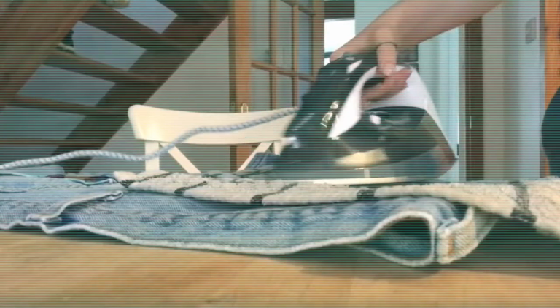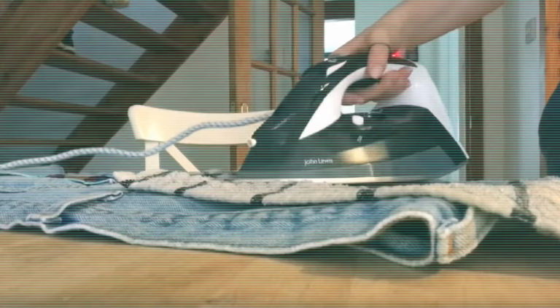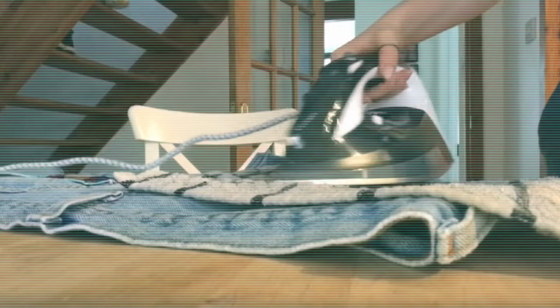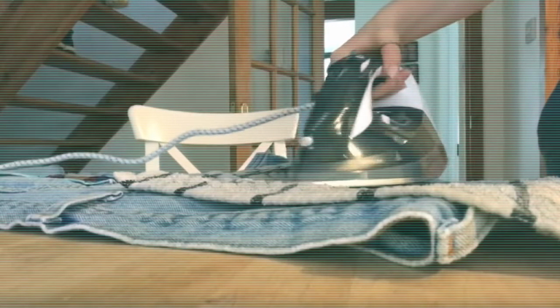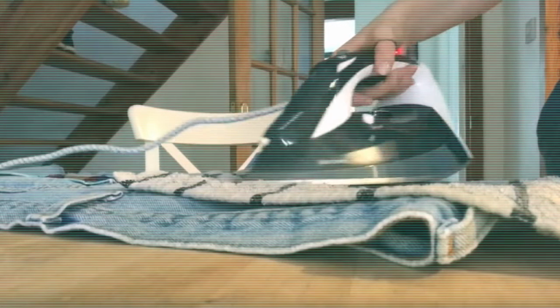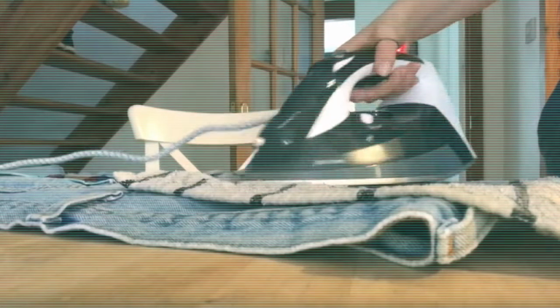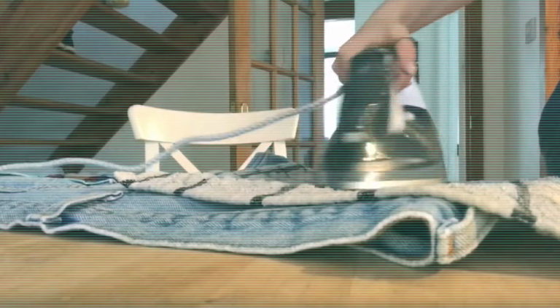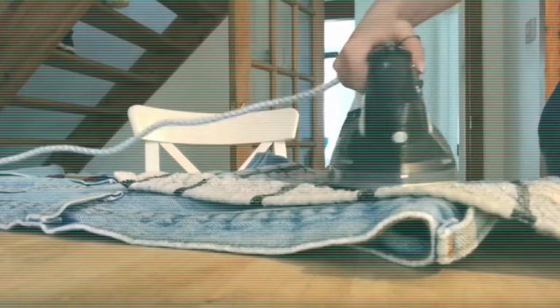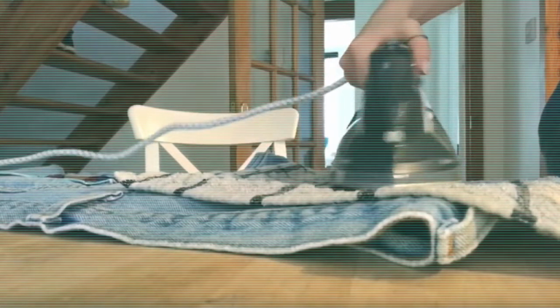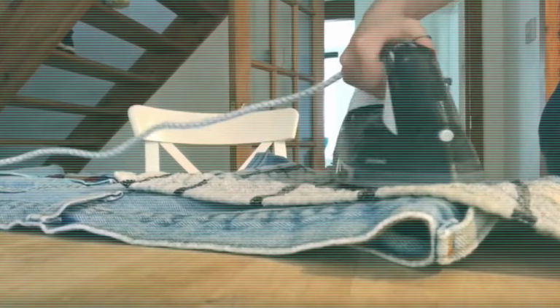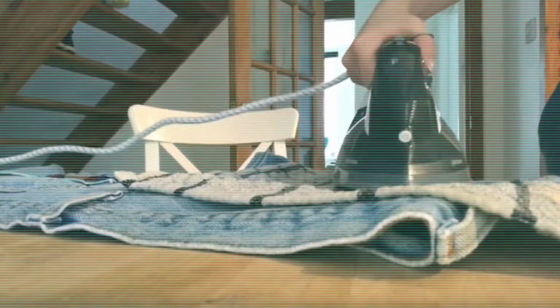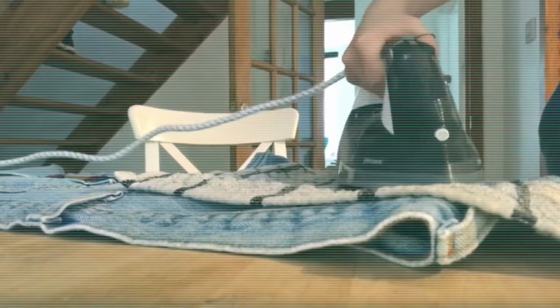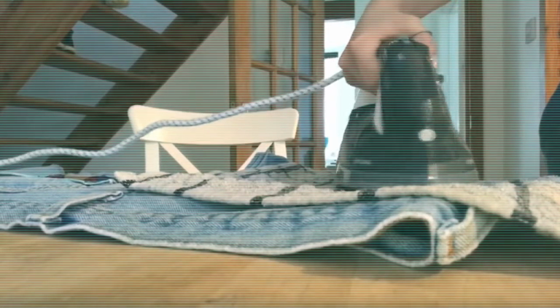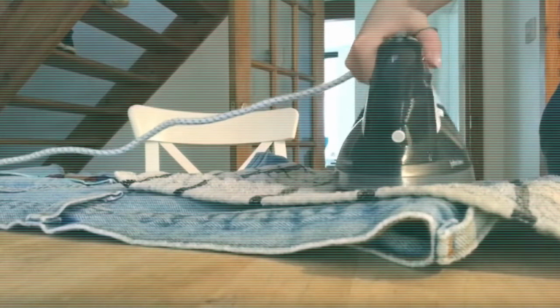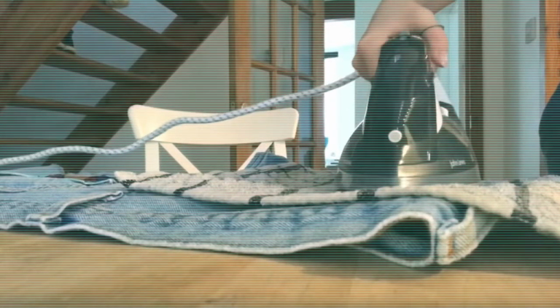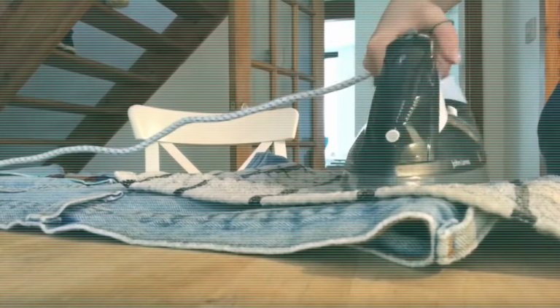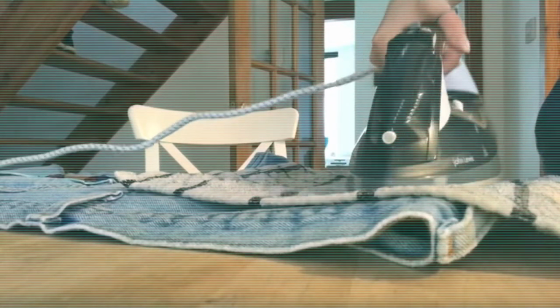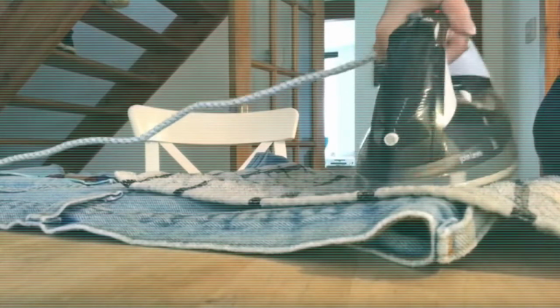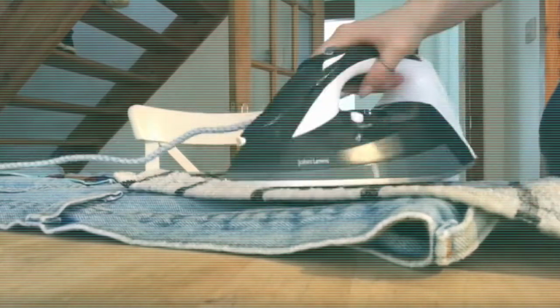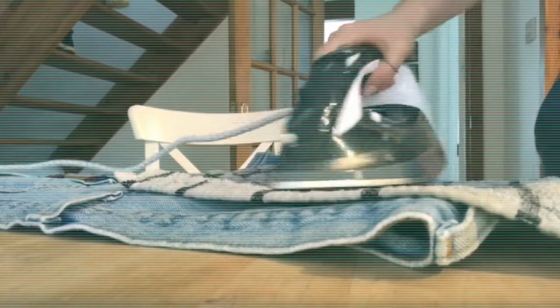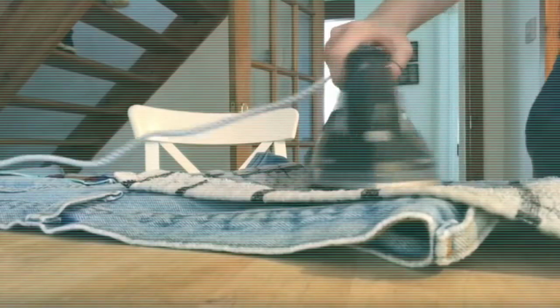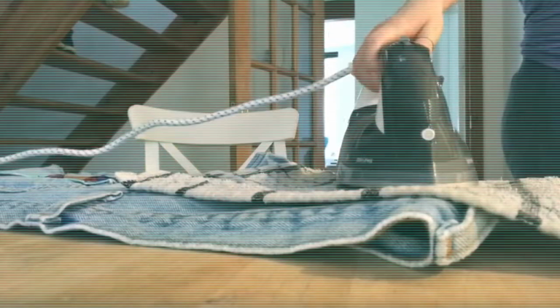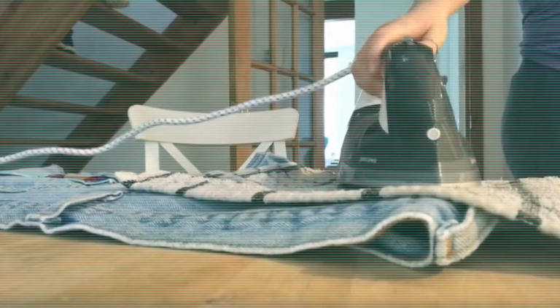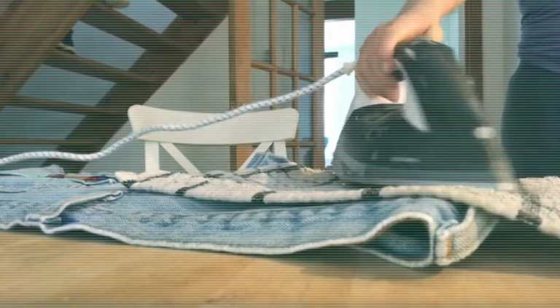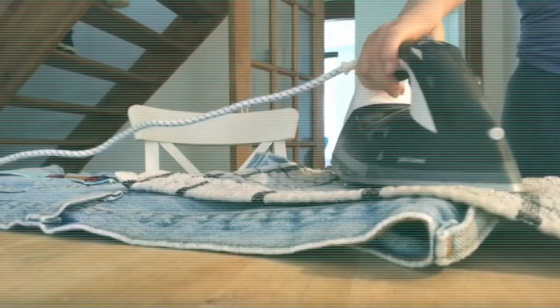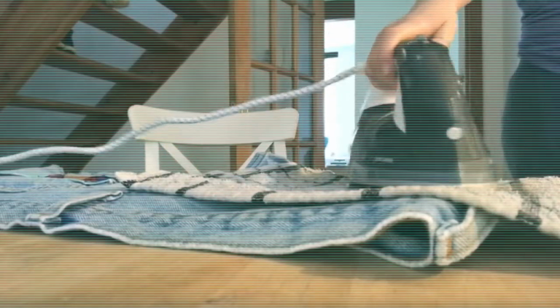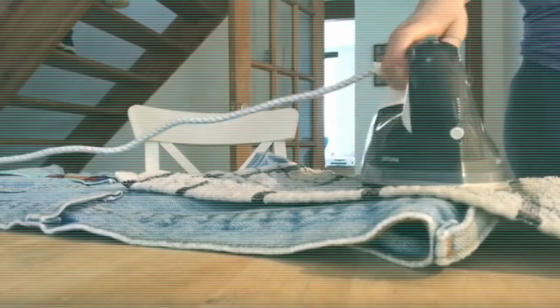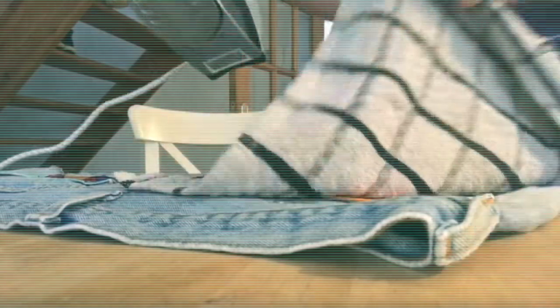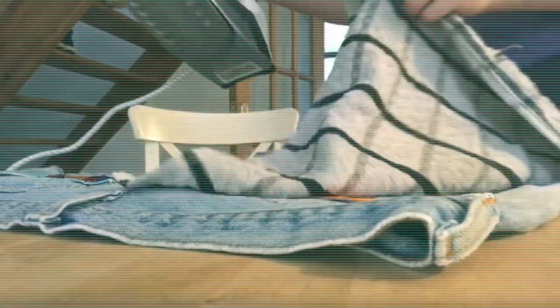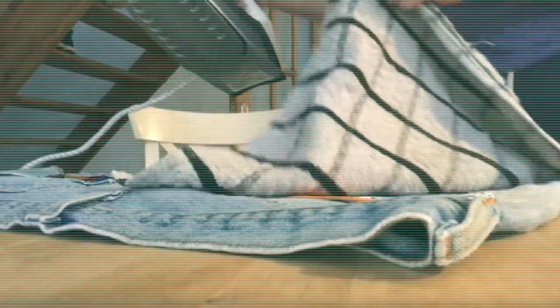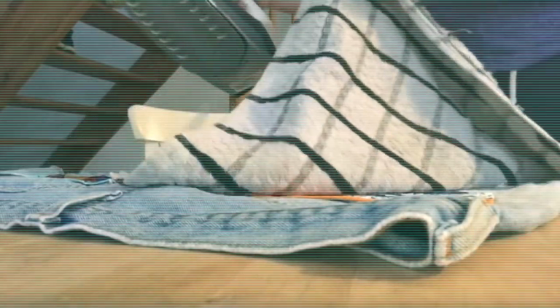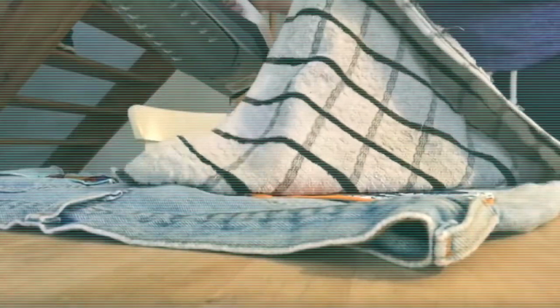Exactly the same as with the jacket — I just passed the iron over the designs, about 60 seconds for each pocket.